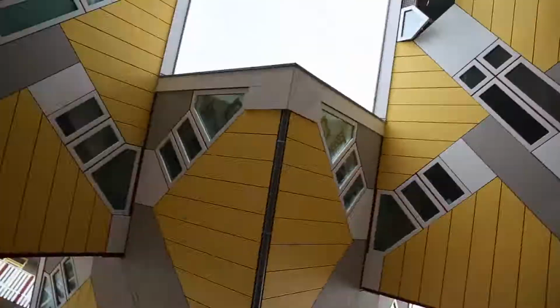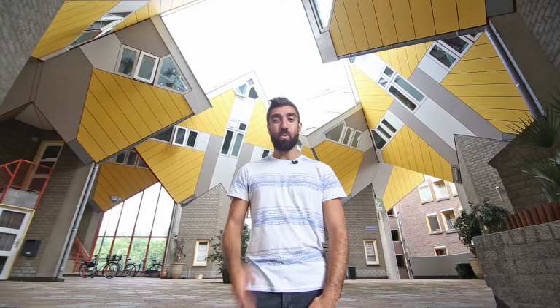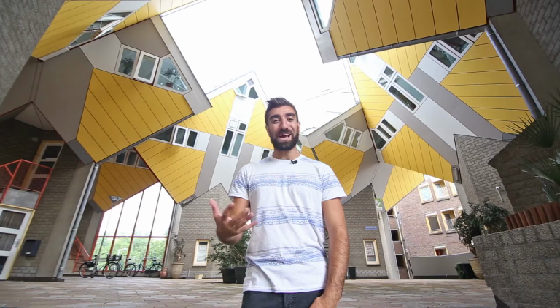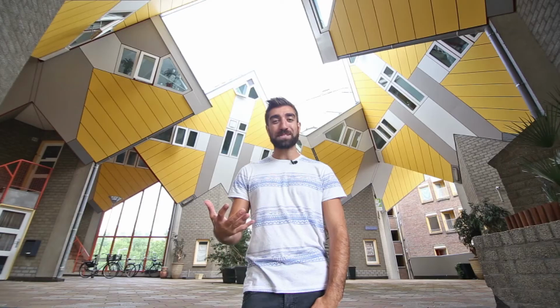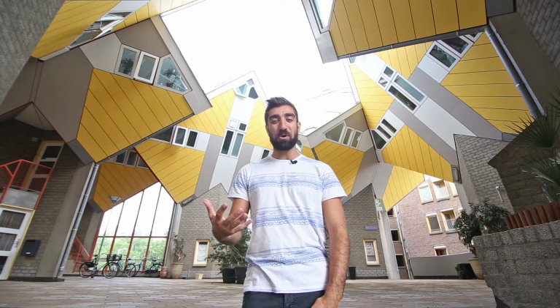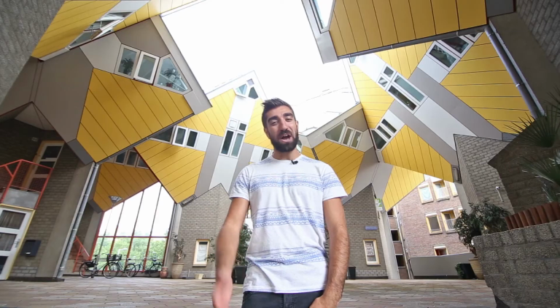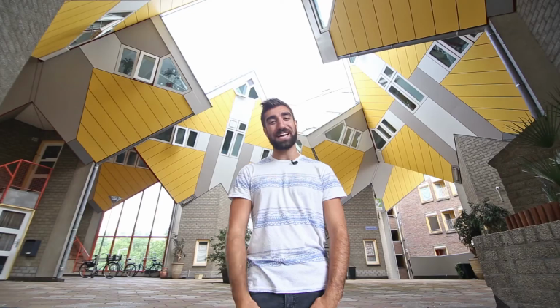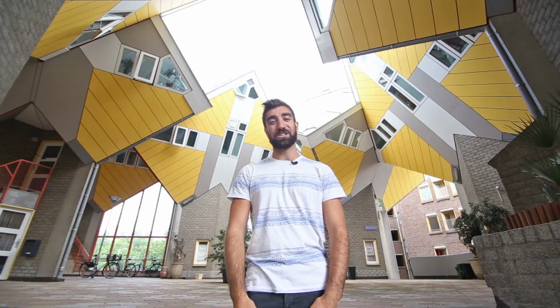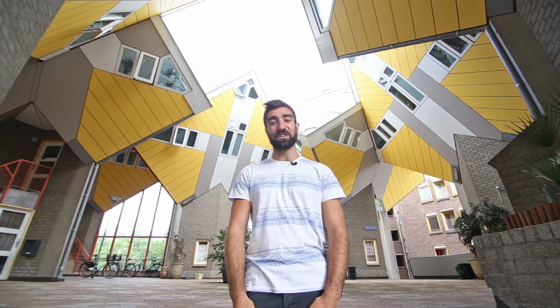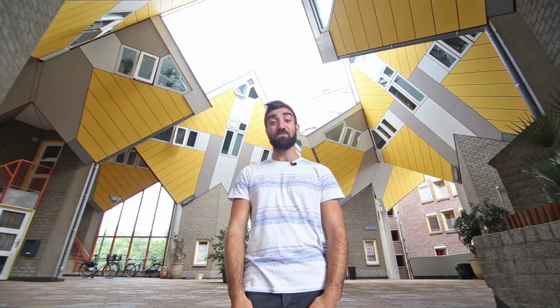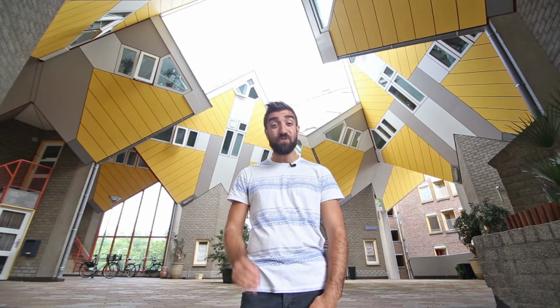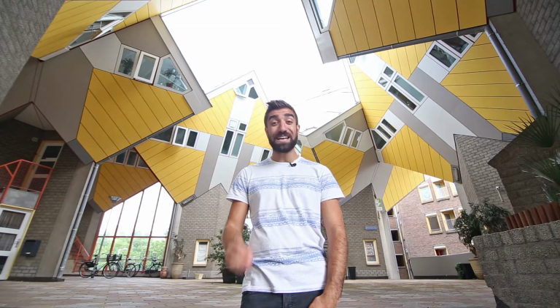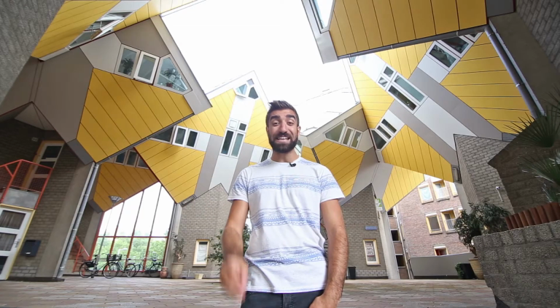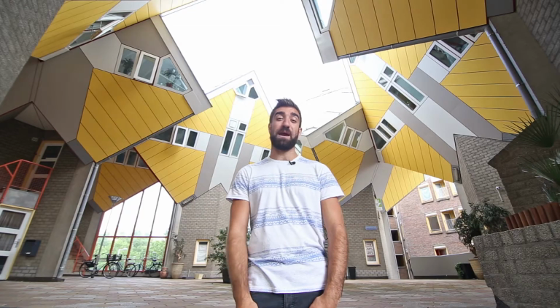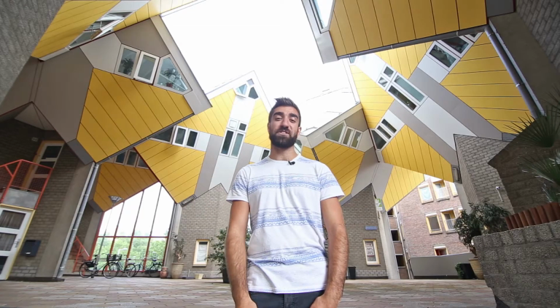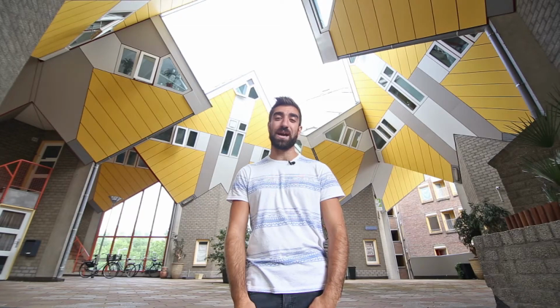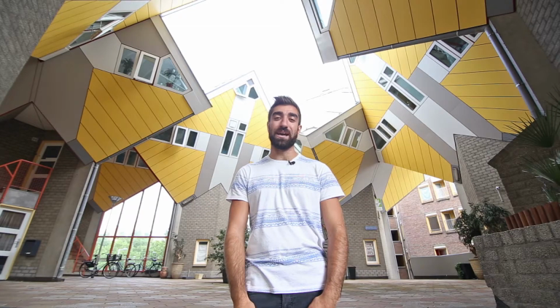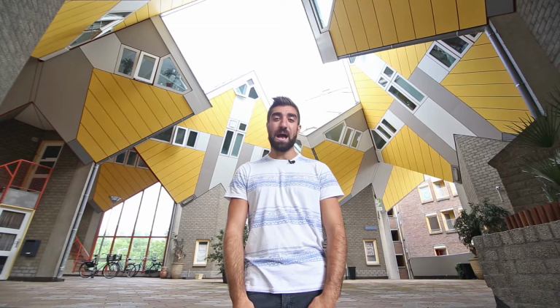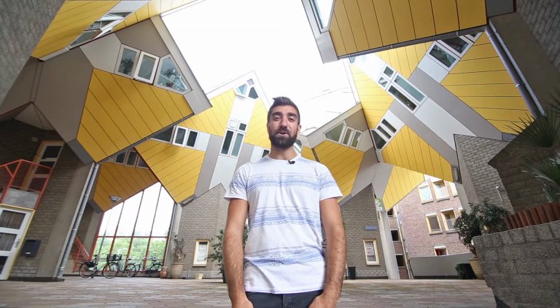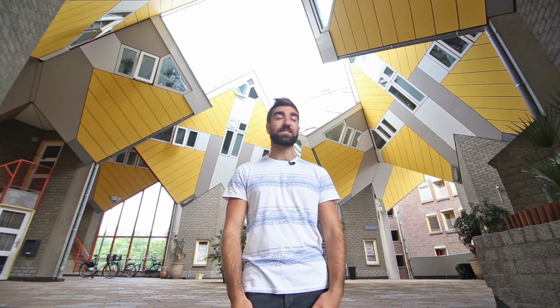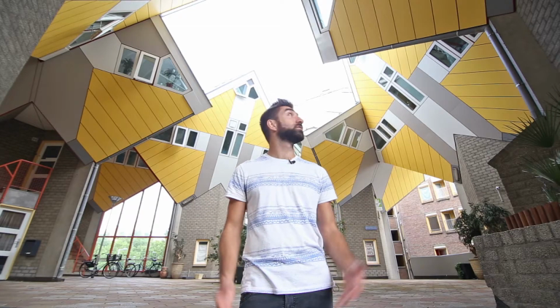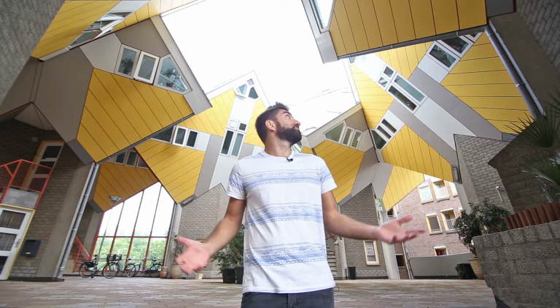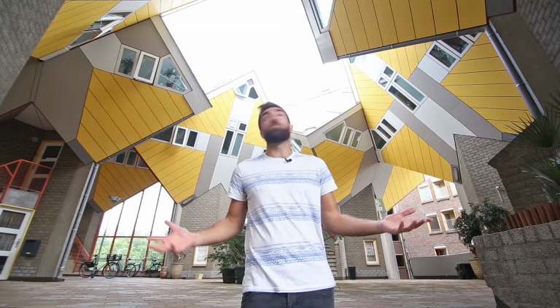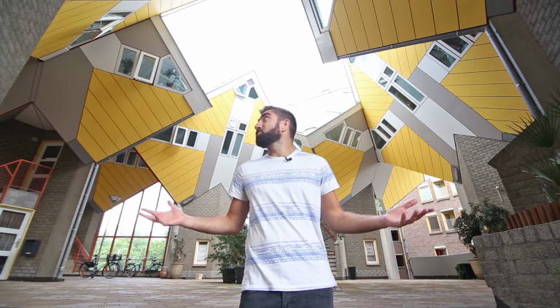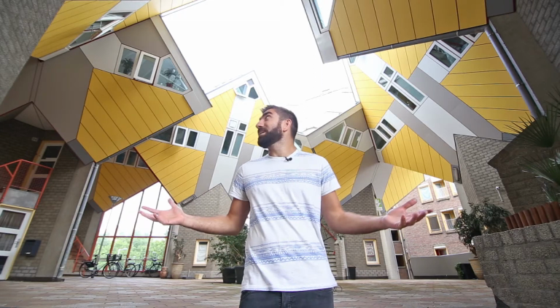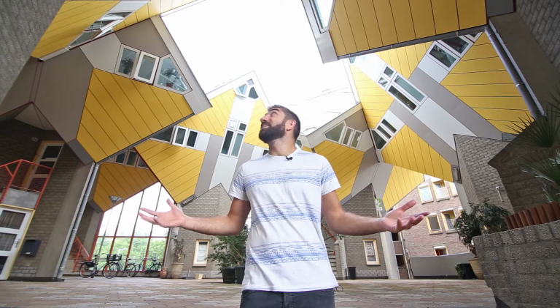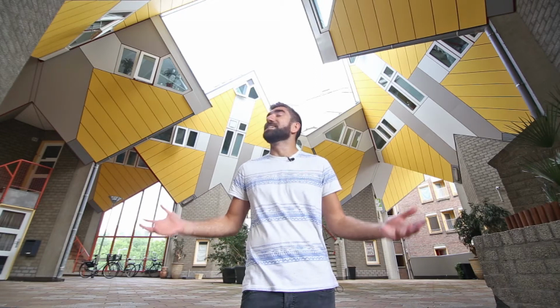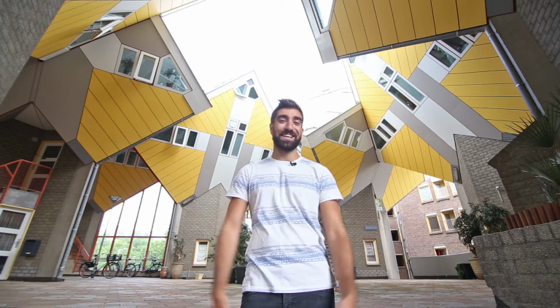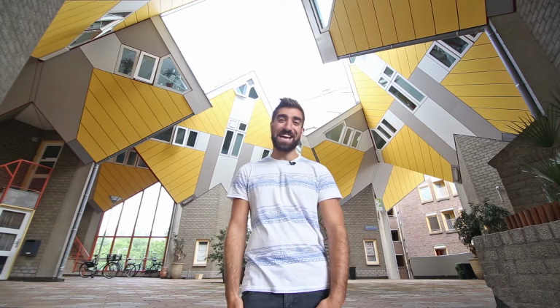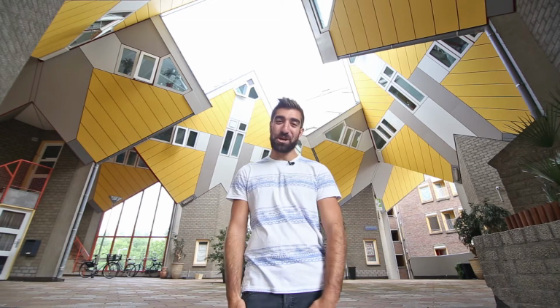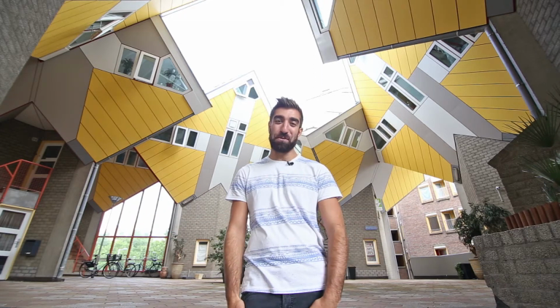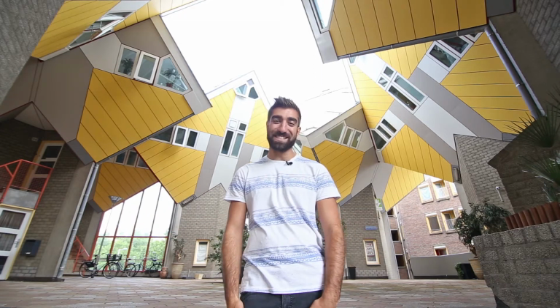When it comes to modern architecture, Rotterdam really is paving the way, and buildings don't come more intriguing than these yellow cube houses.